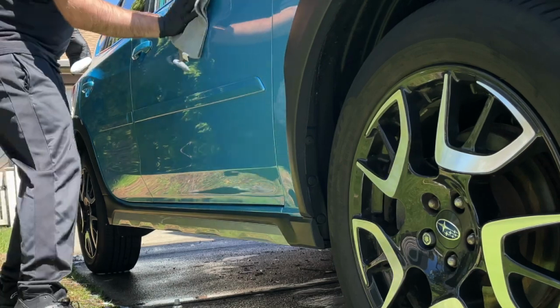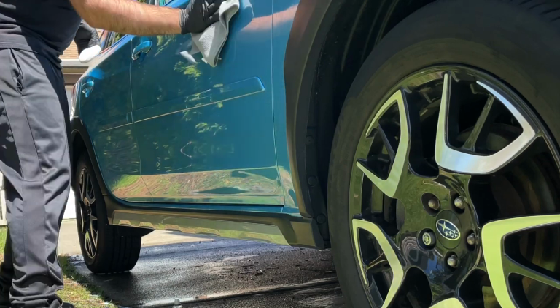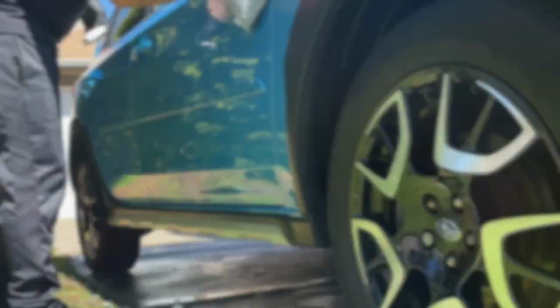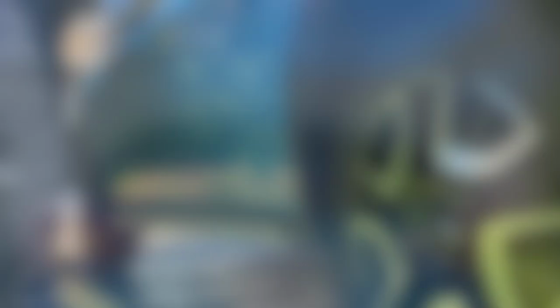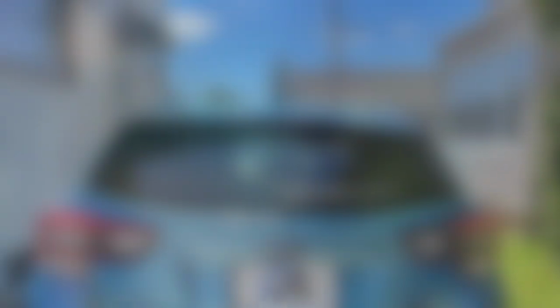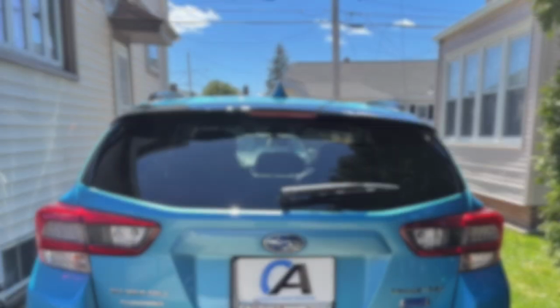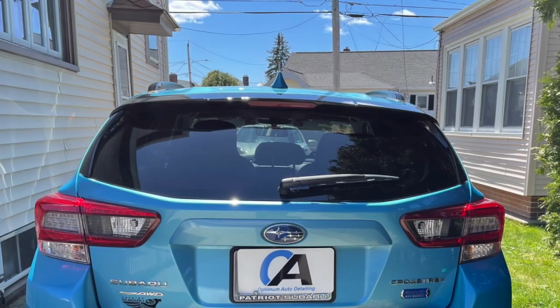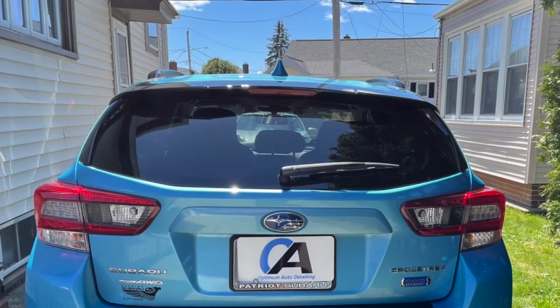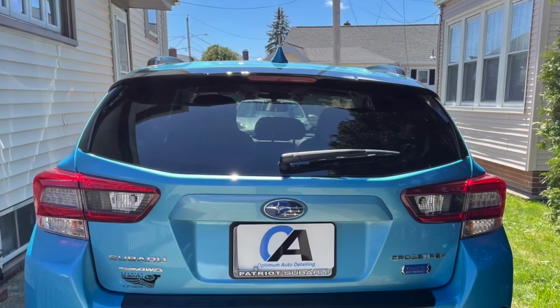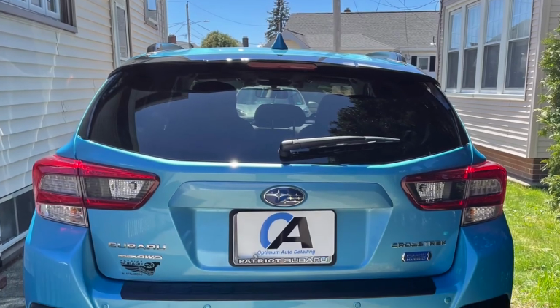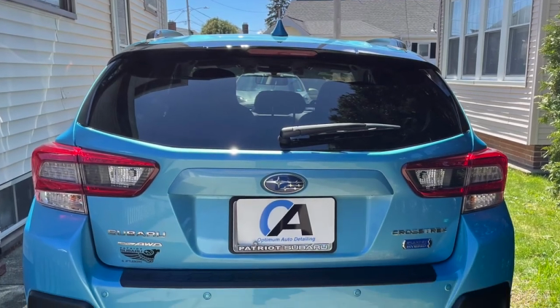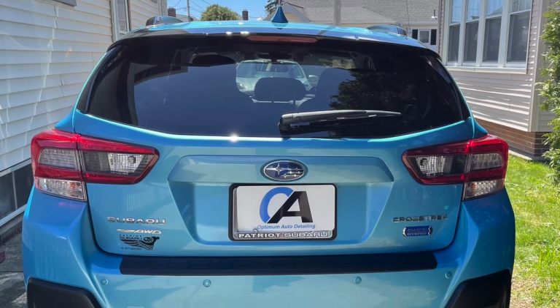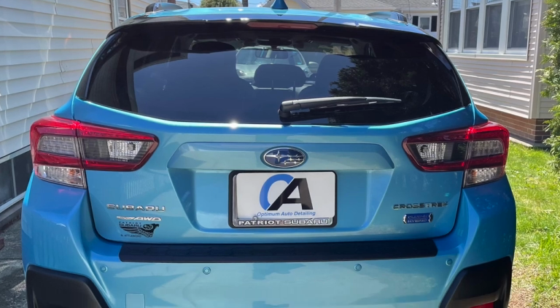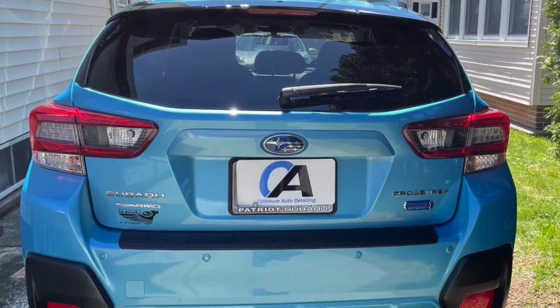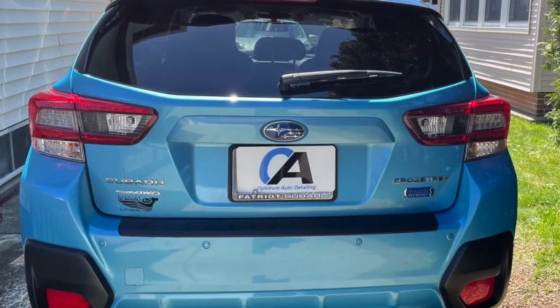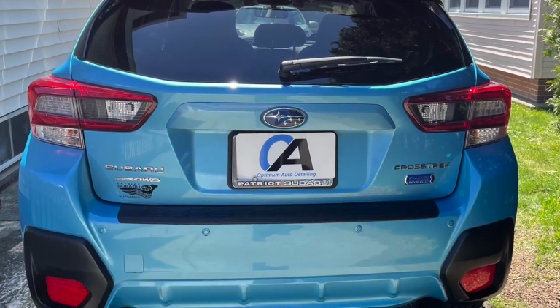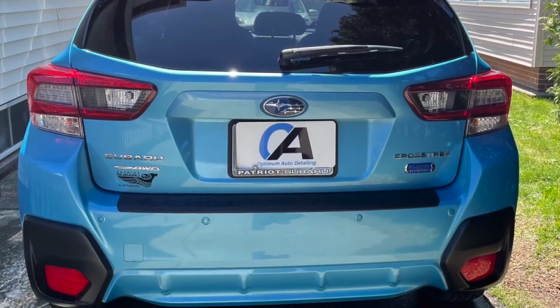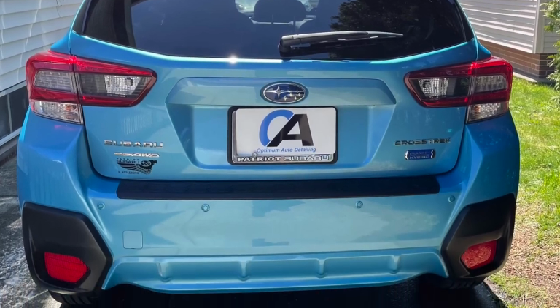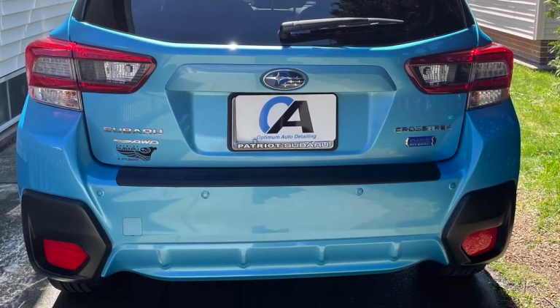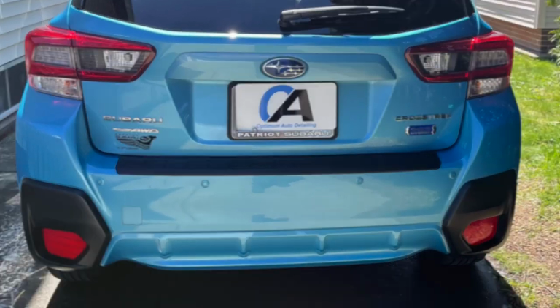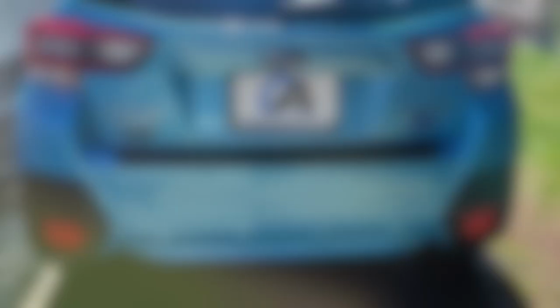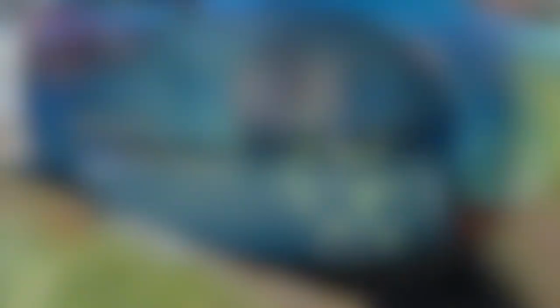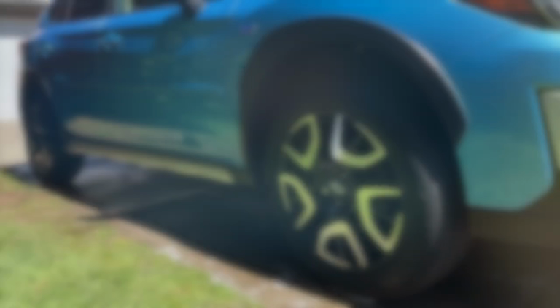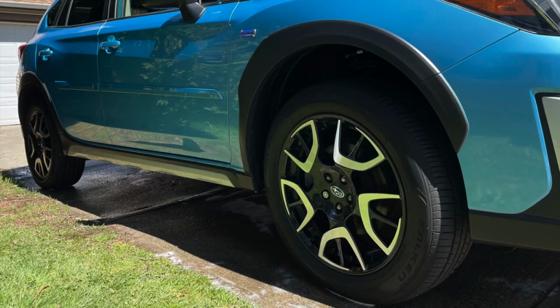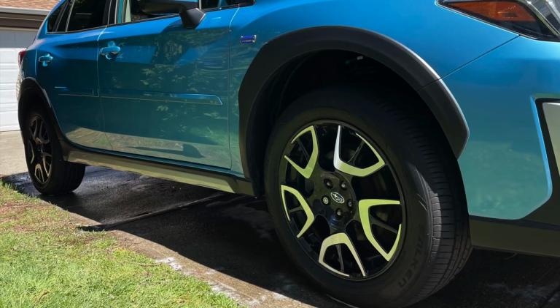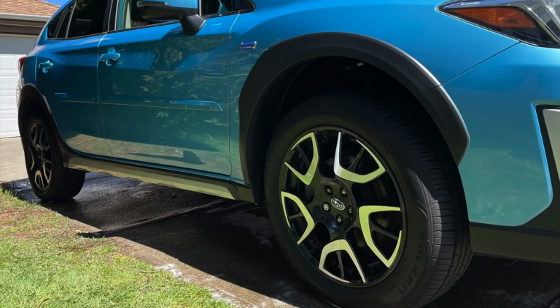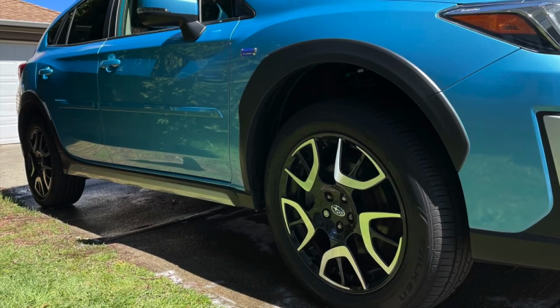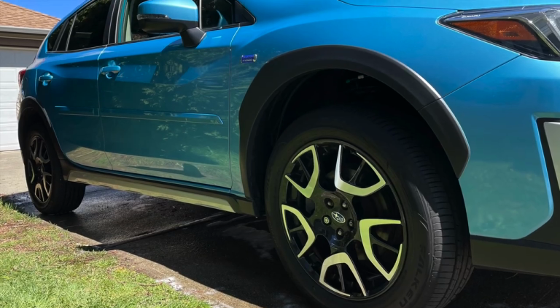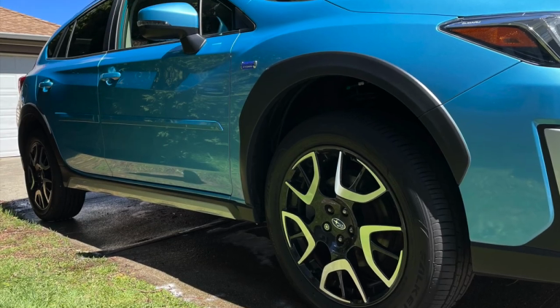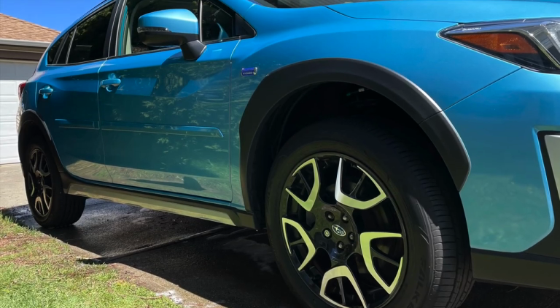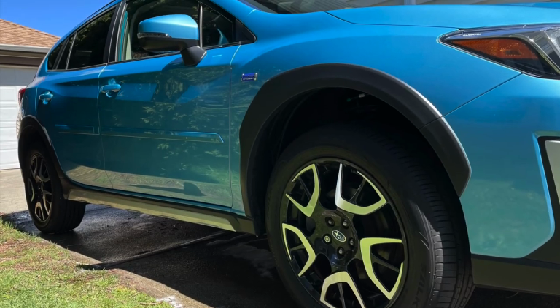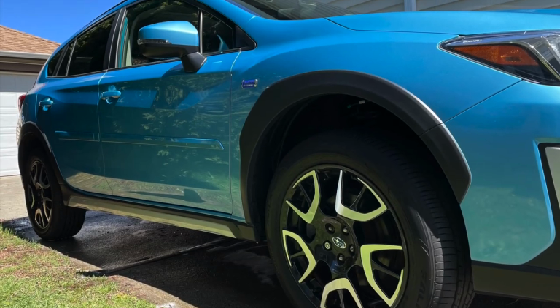If you're interested in having a ceramic coating installed on your vehicle, give us a call for a free consultation to discuss the coating that best fits your needs and budget.